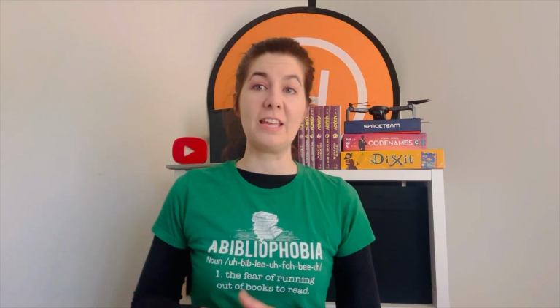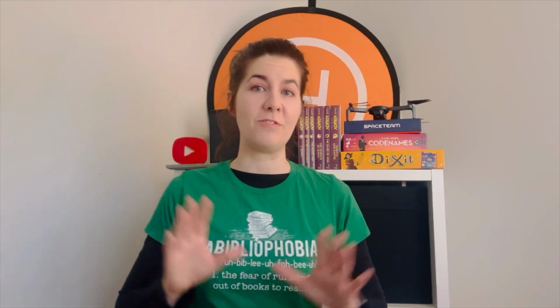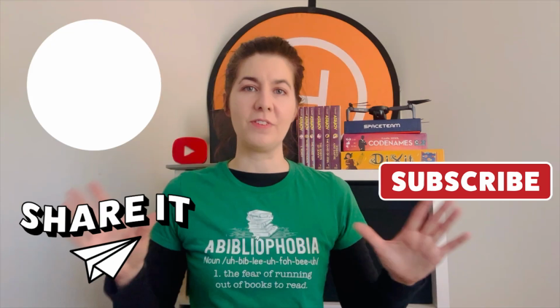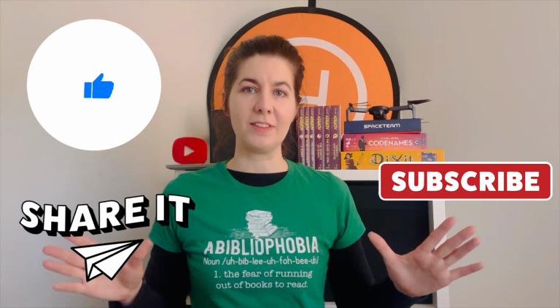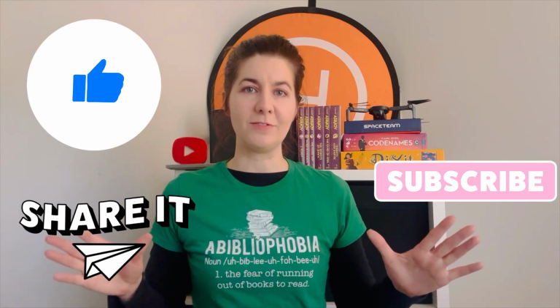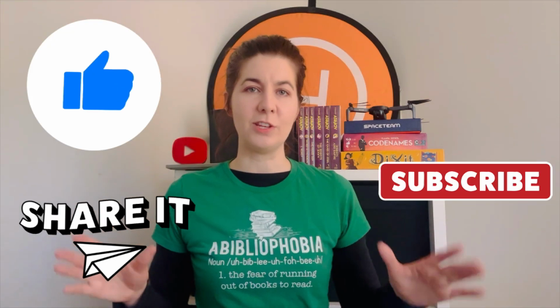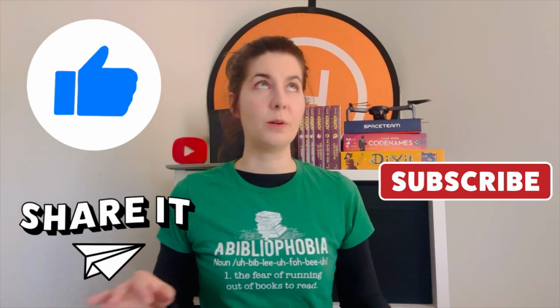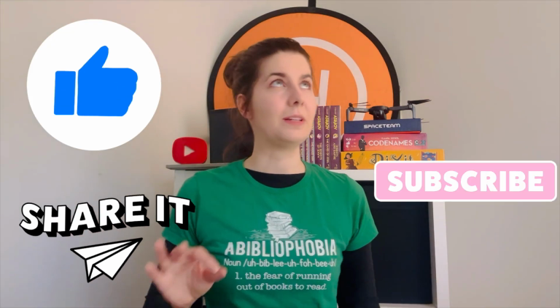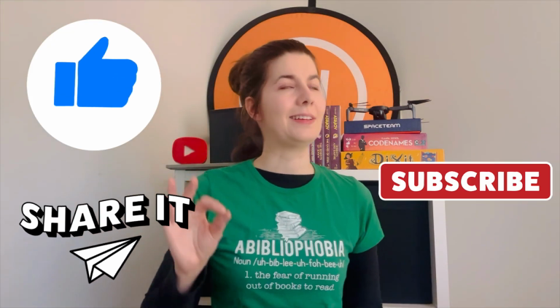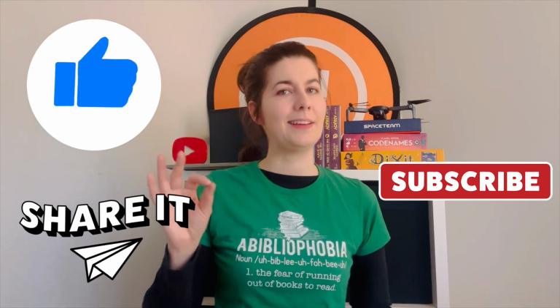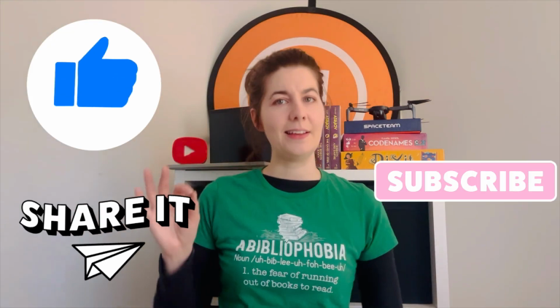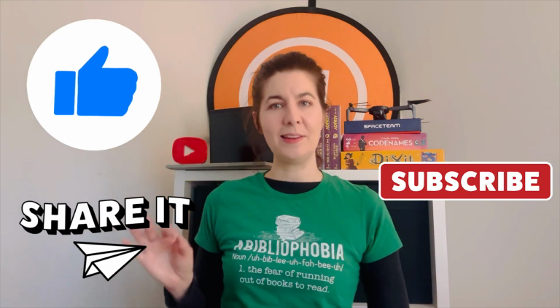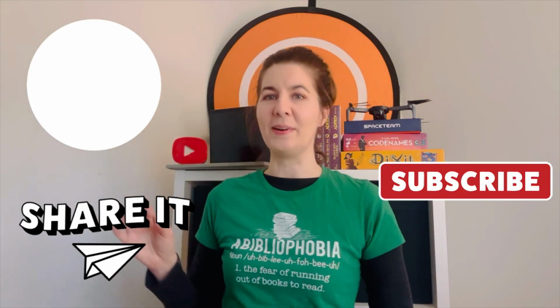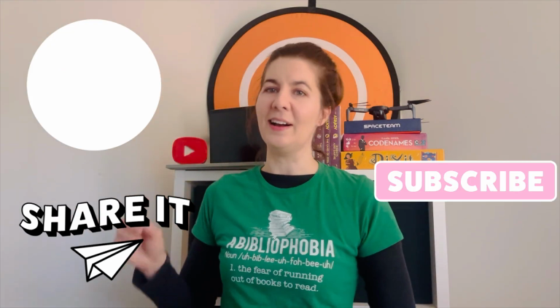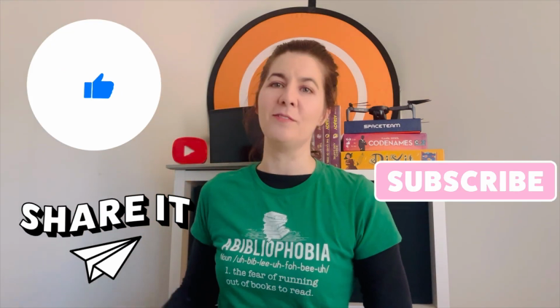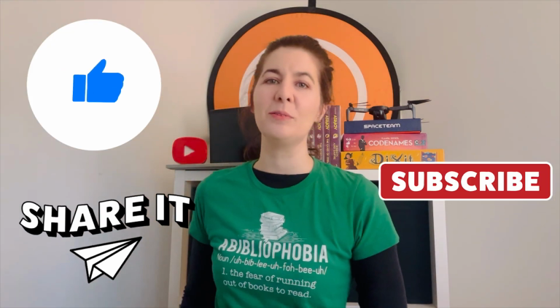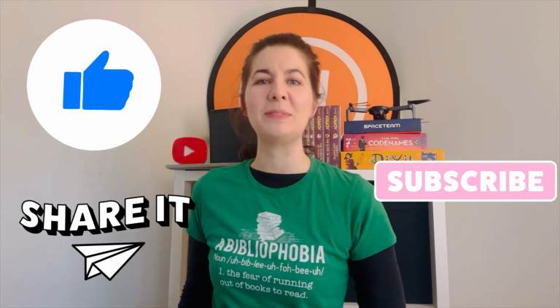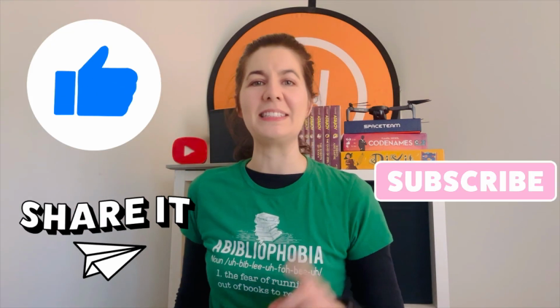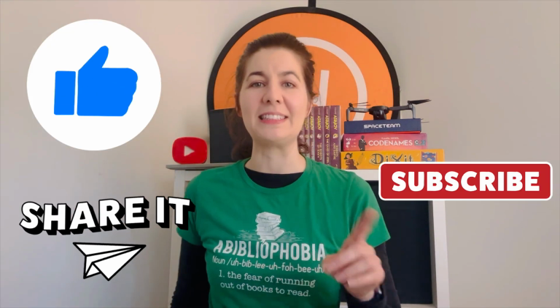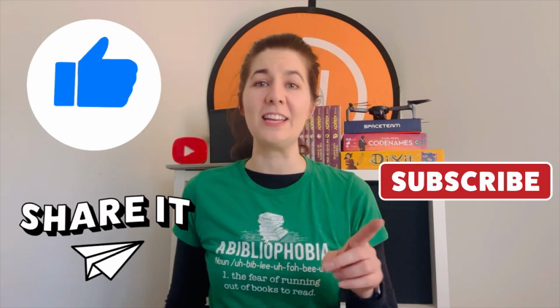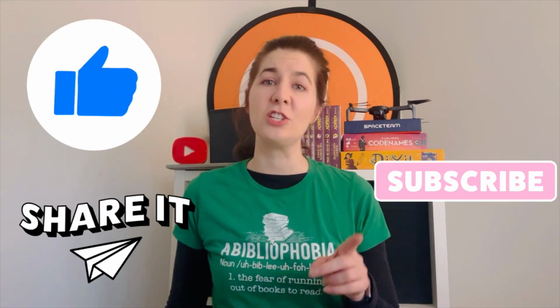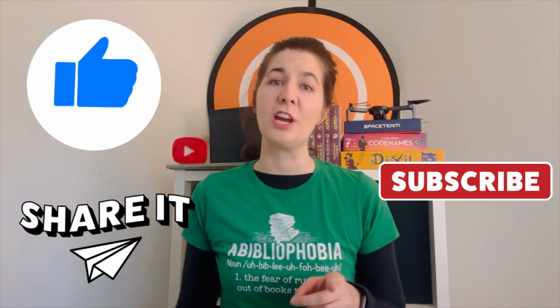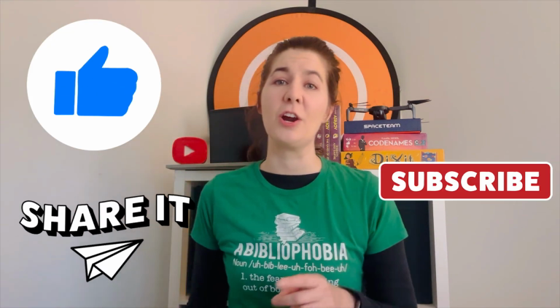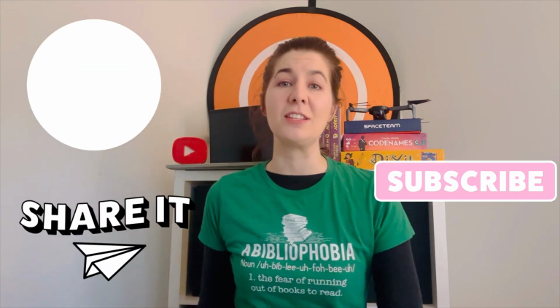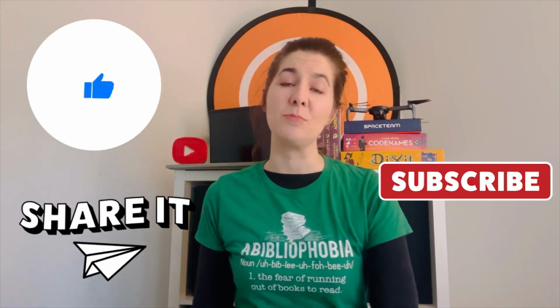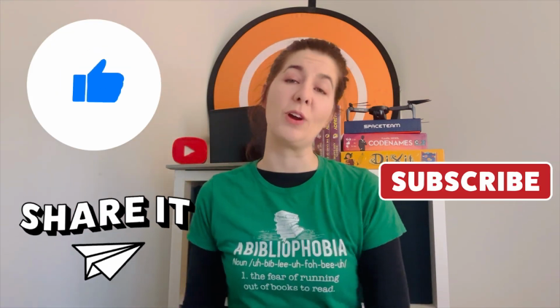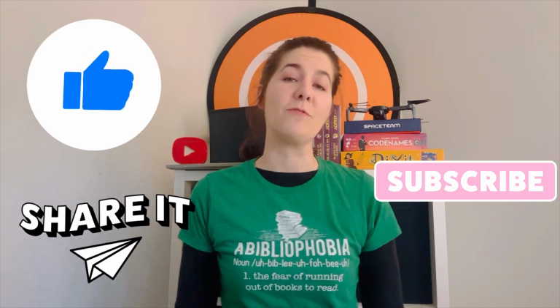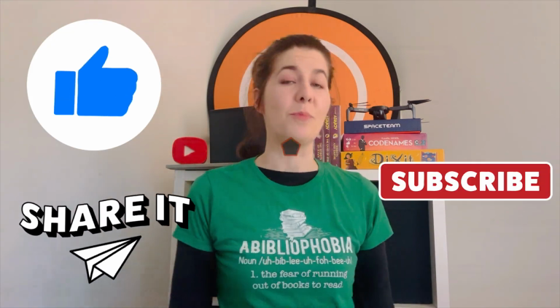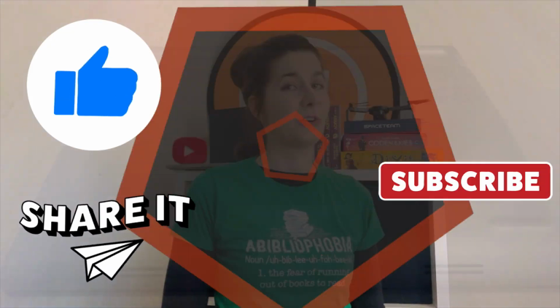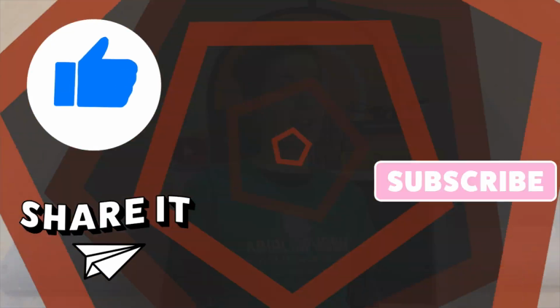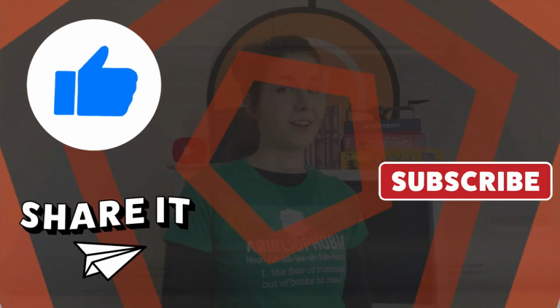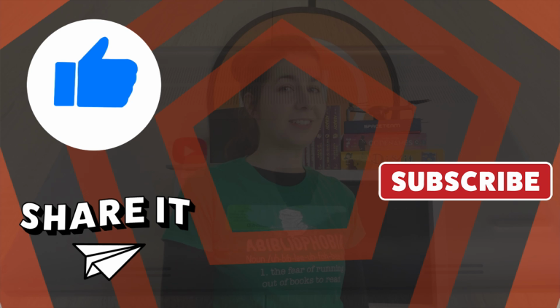If you find this video in any way helpful, please like, share, and subscribe for more great content.